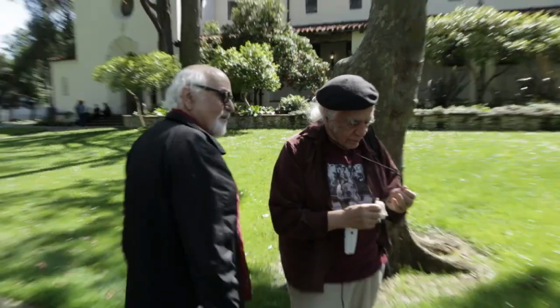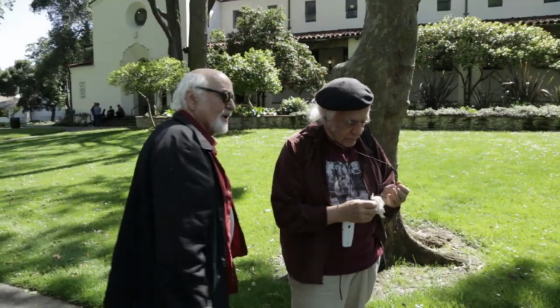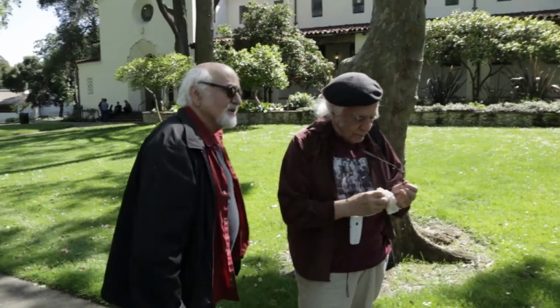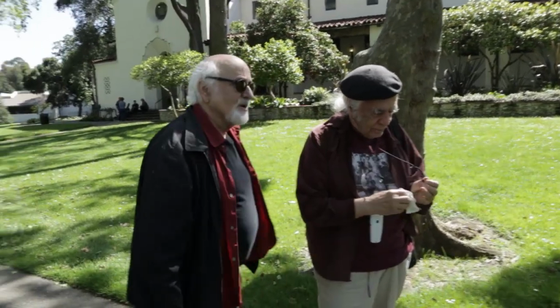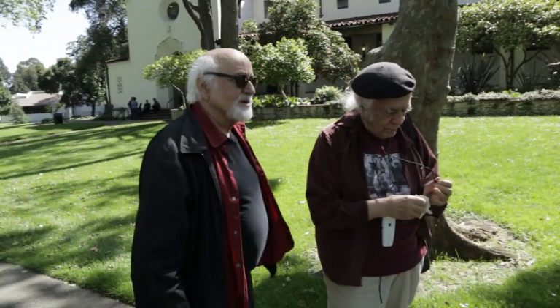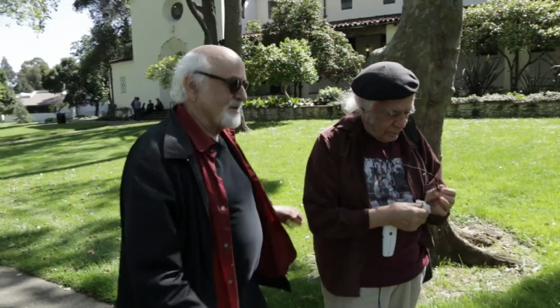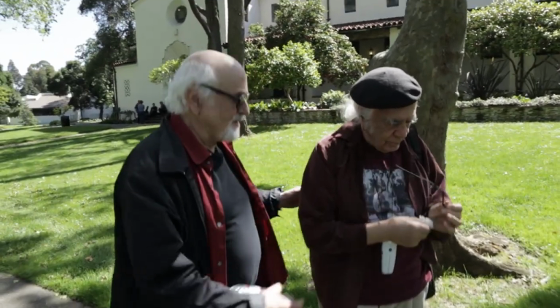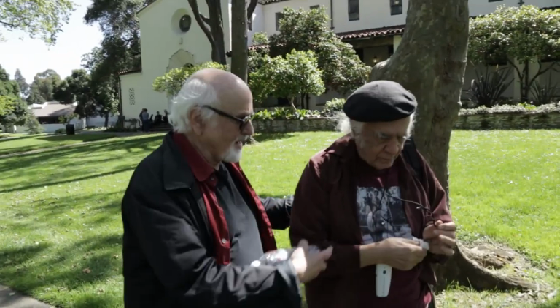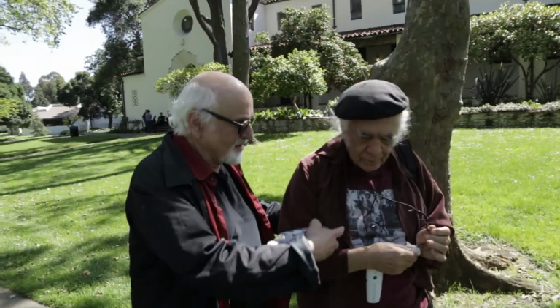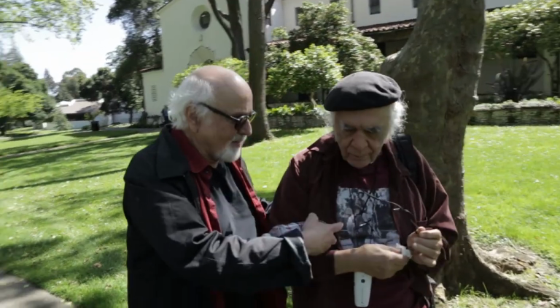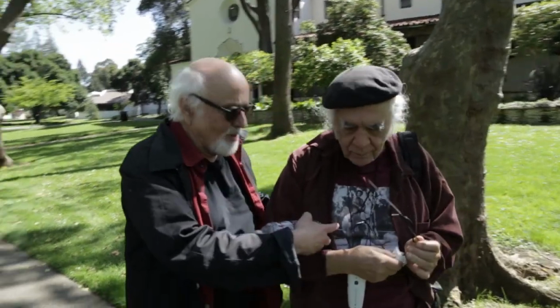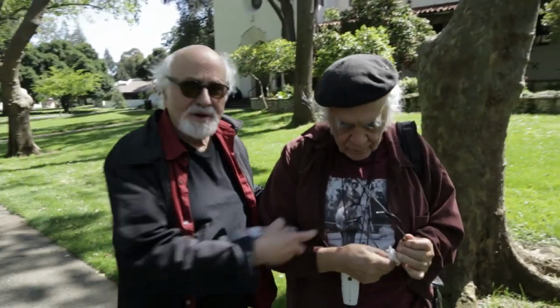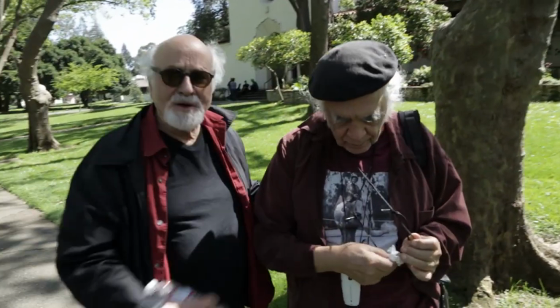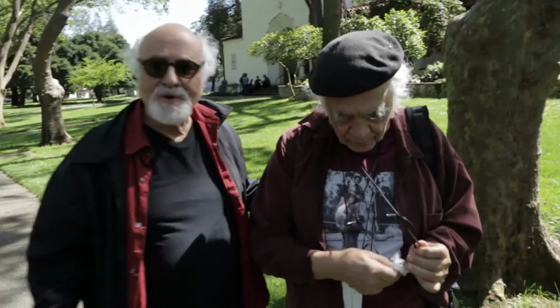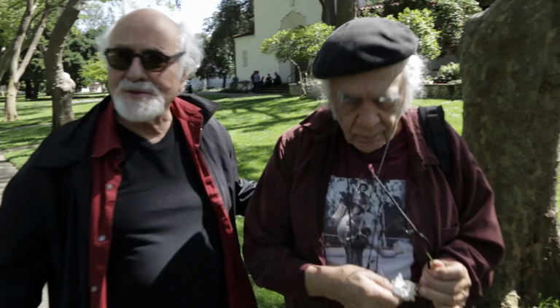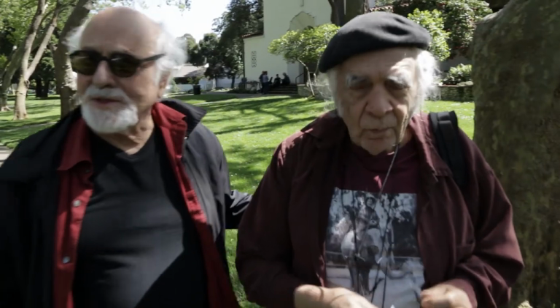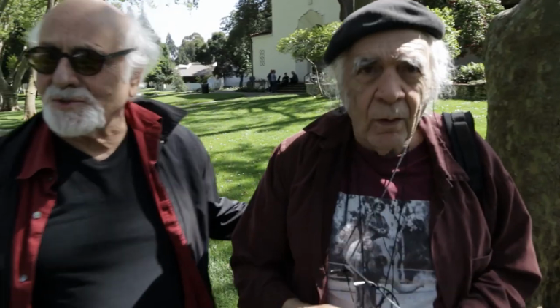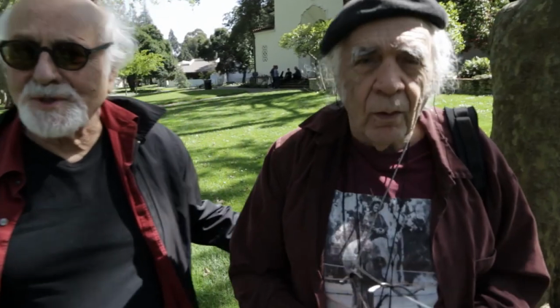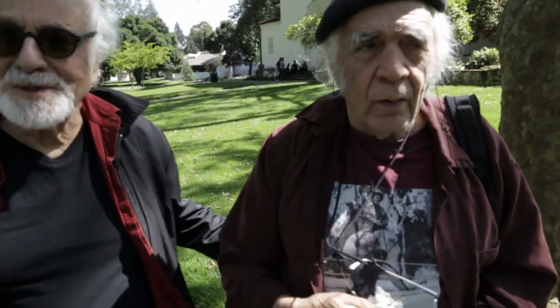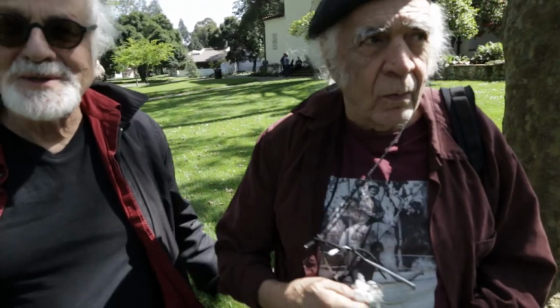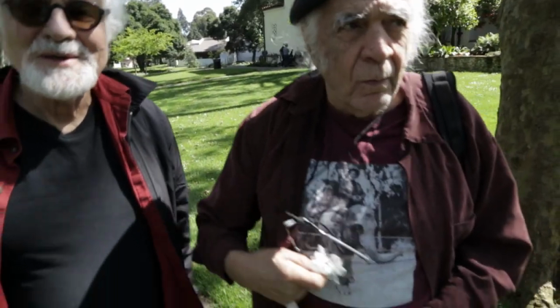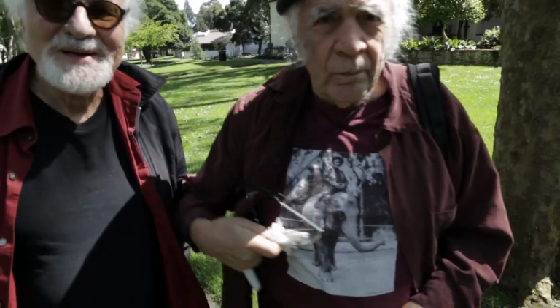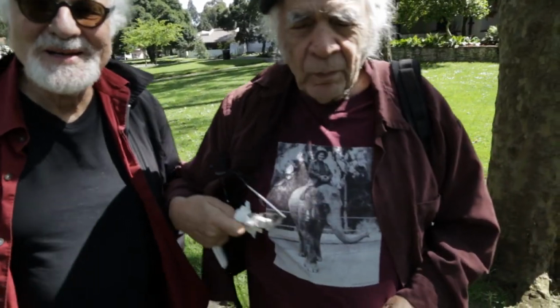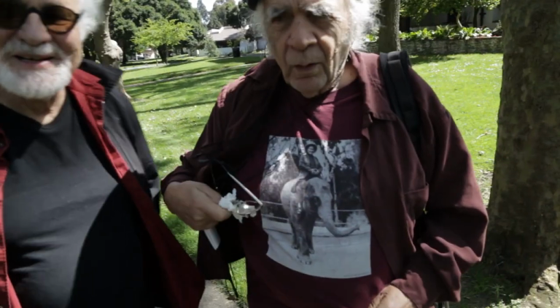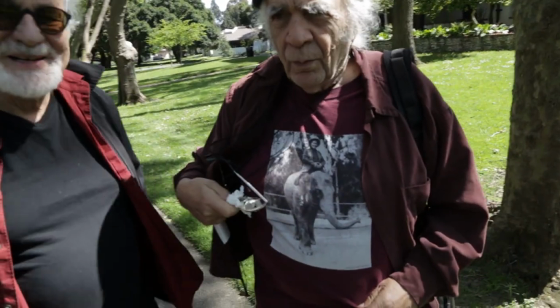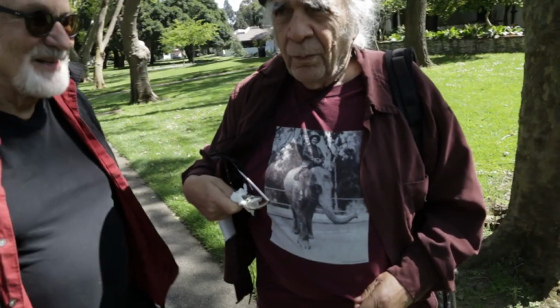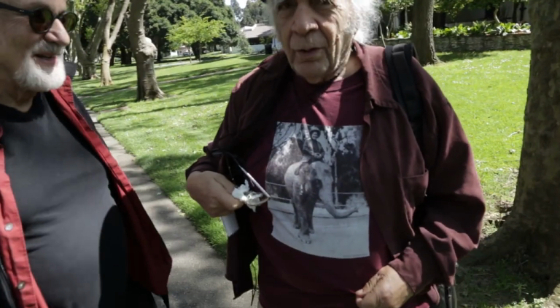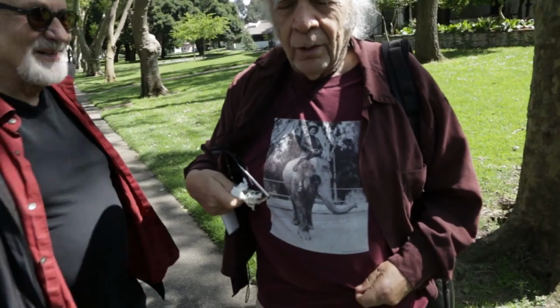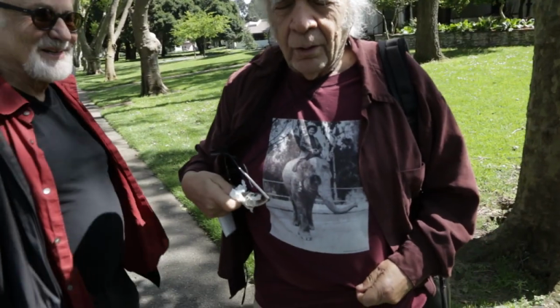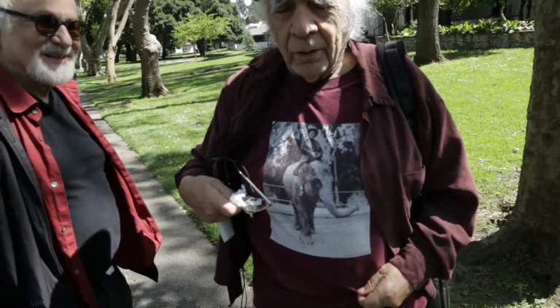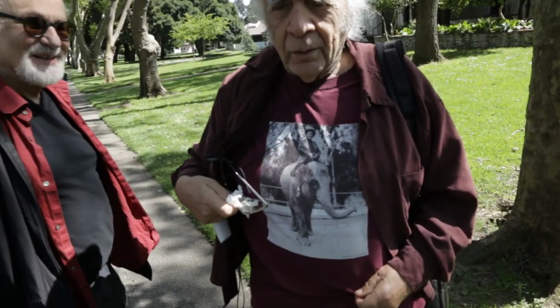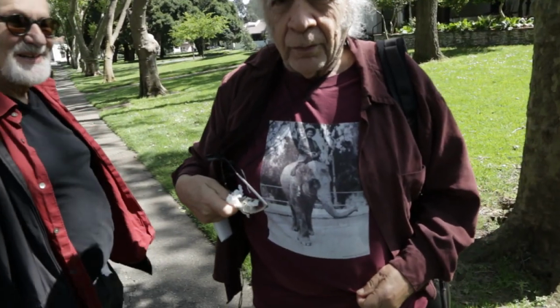I hope you guys notice that he's got Pauline Oliveros on his shirt. Pauline on an elephant.